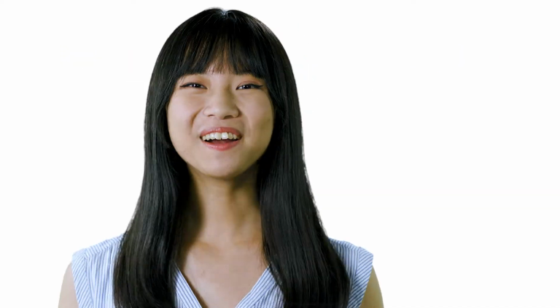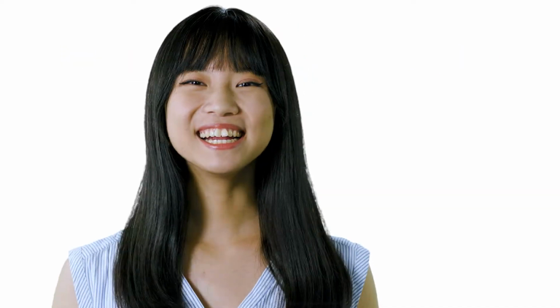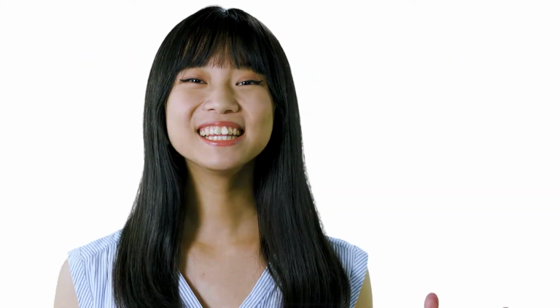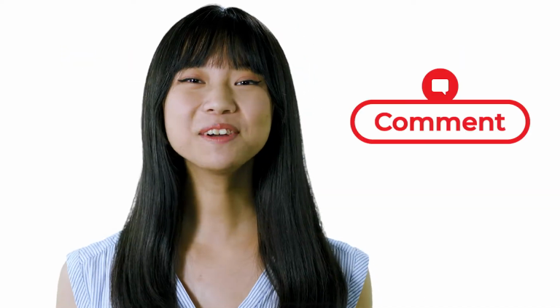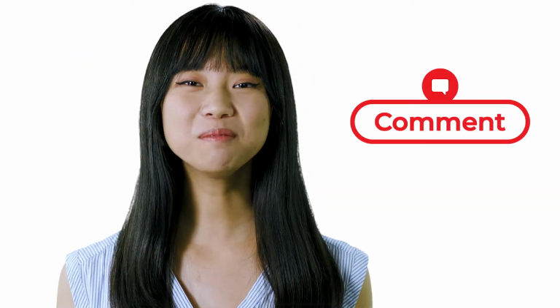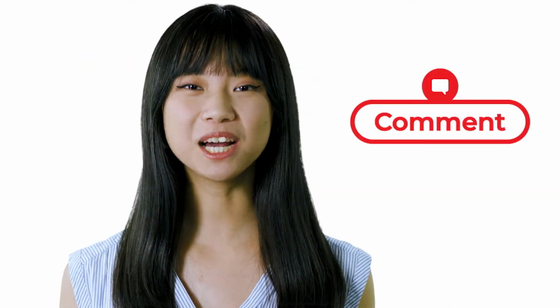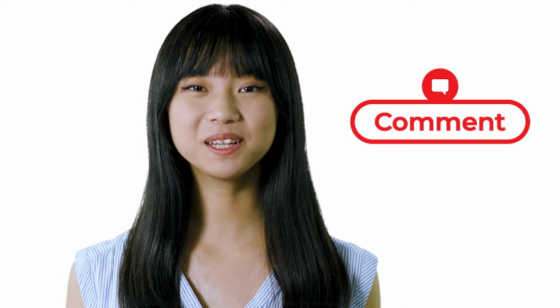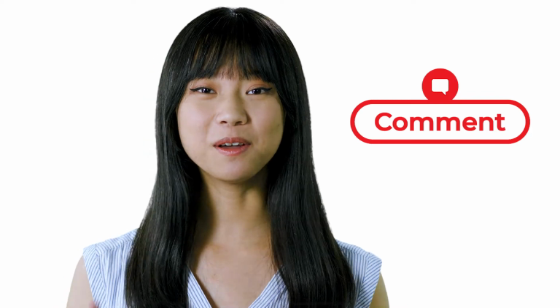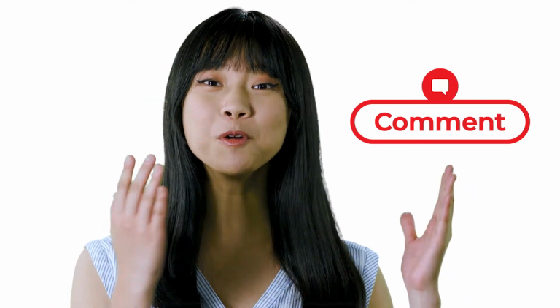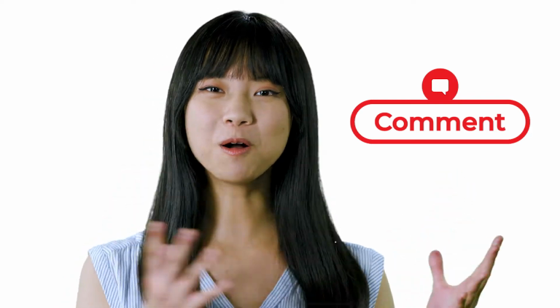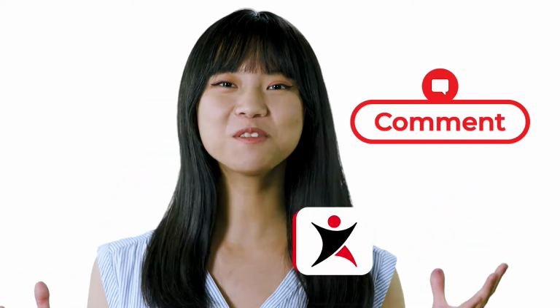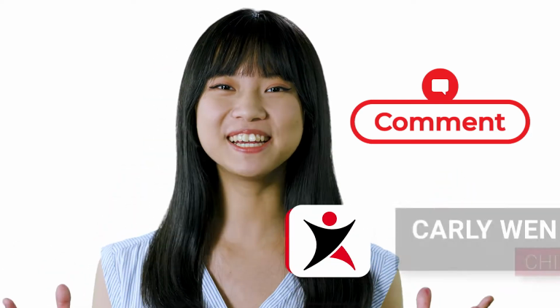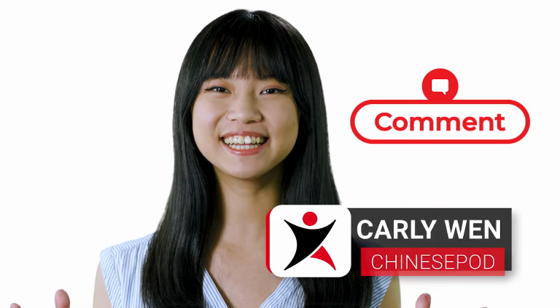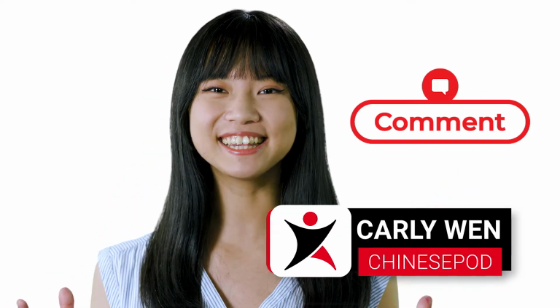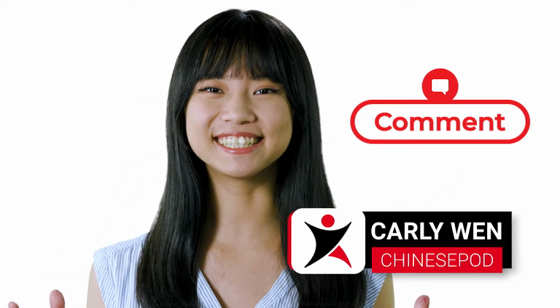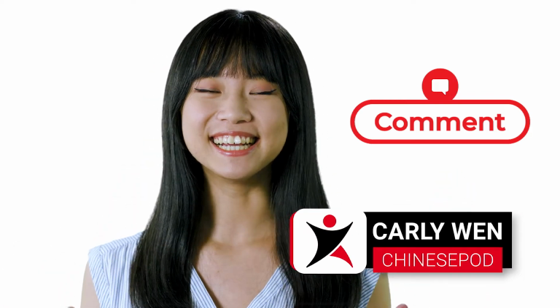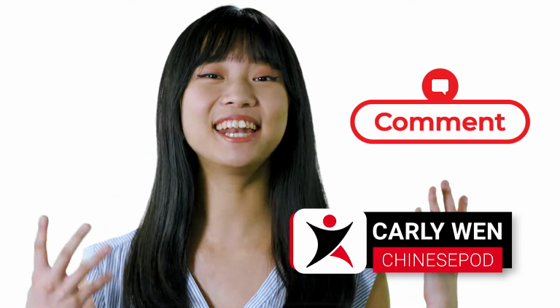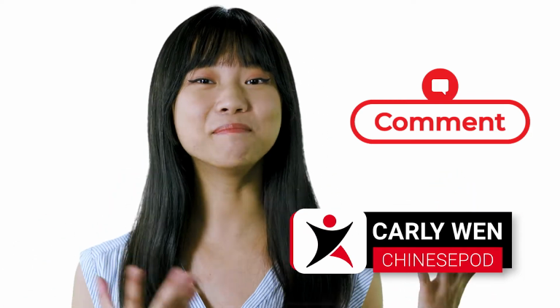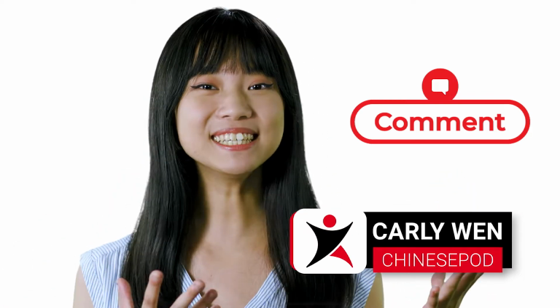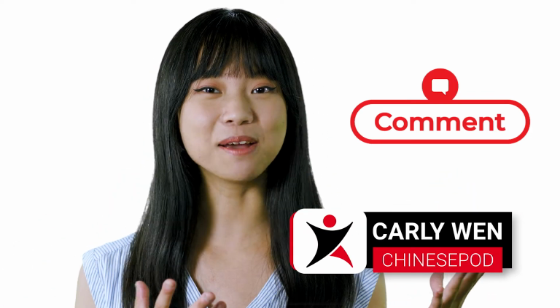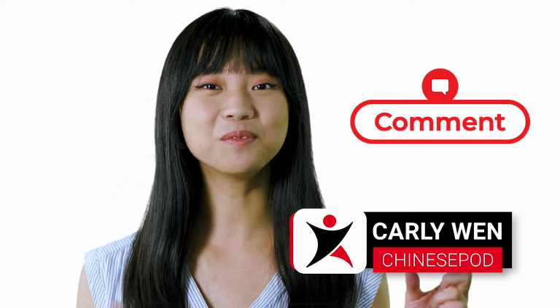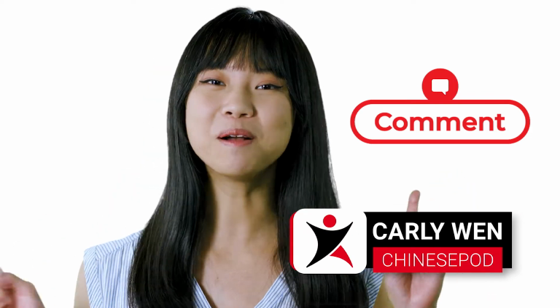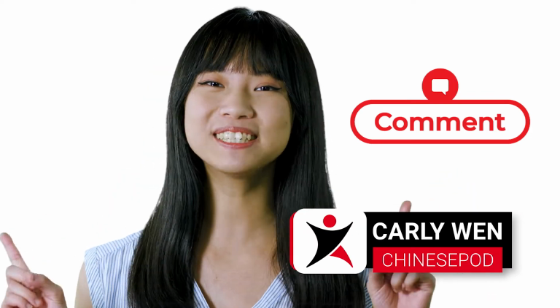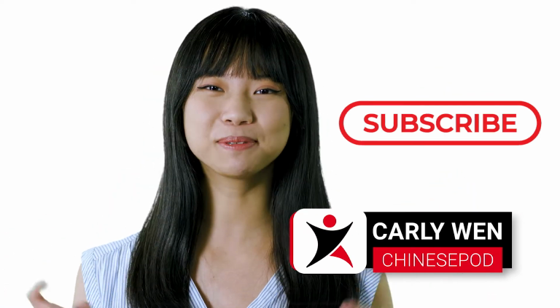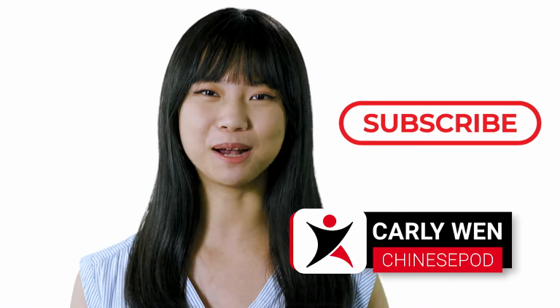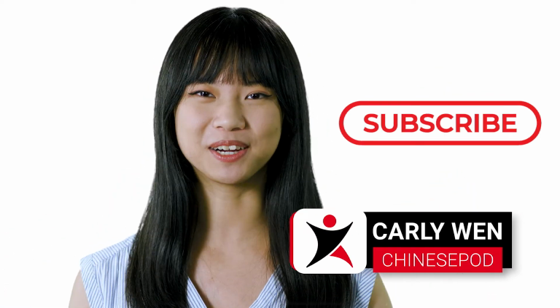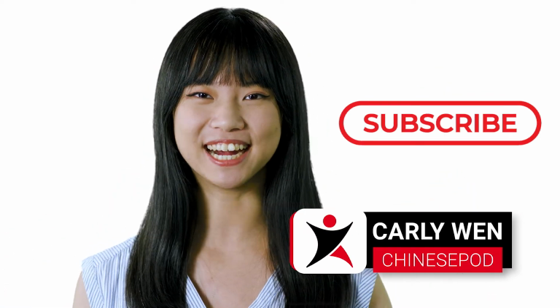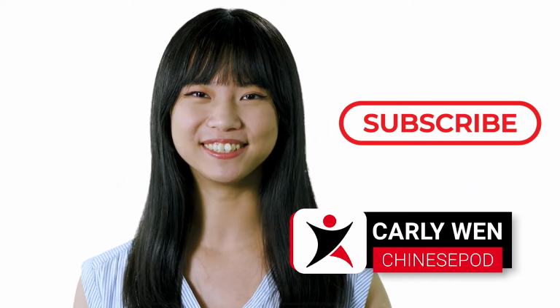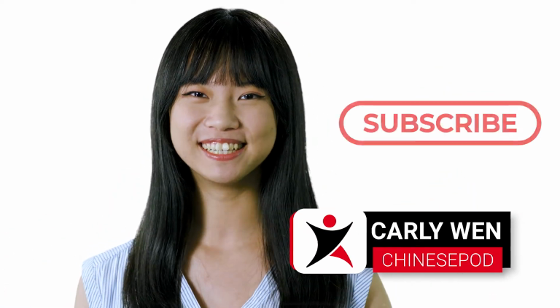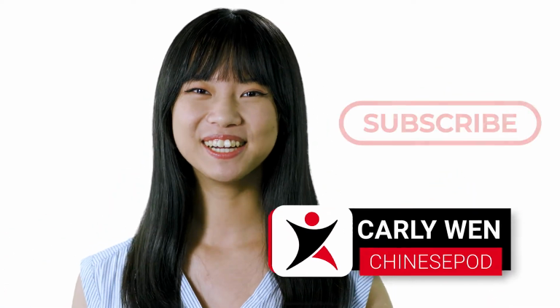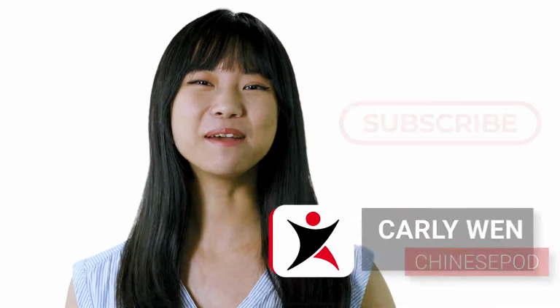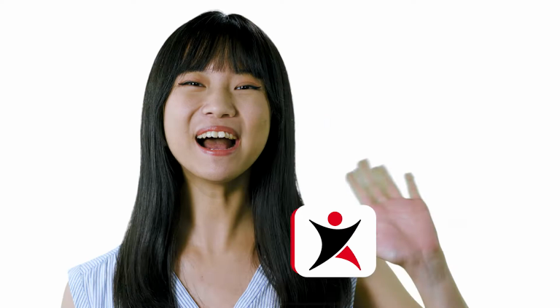But there you have it. Leave a comment down below if you want more videos like this. And in the meantime, remember to subscribe to our channel. Okay, bye!